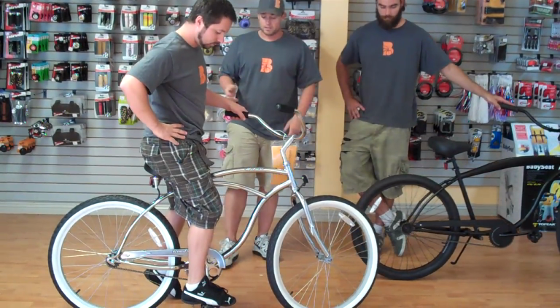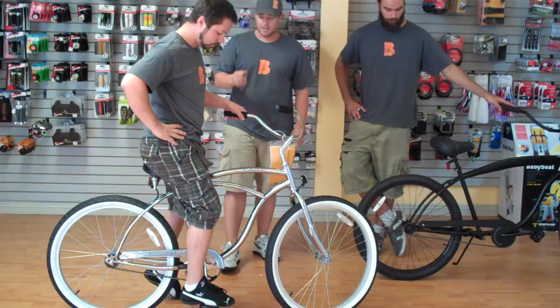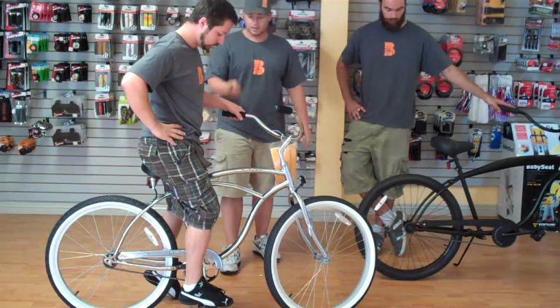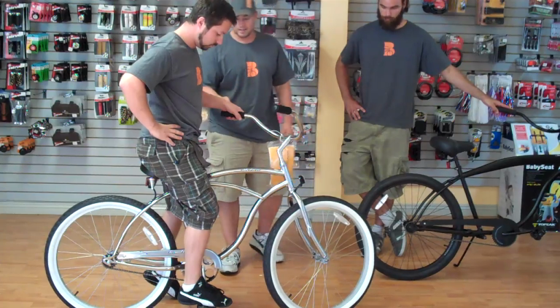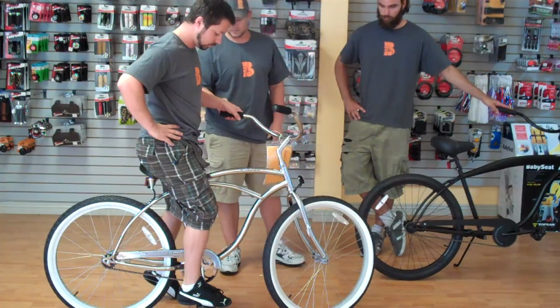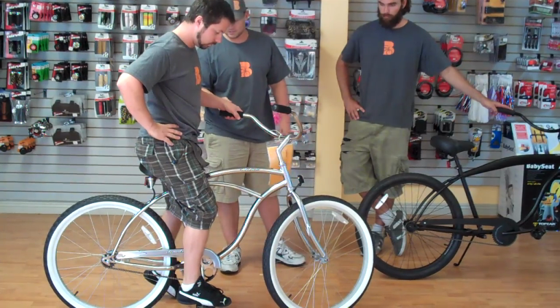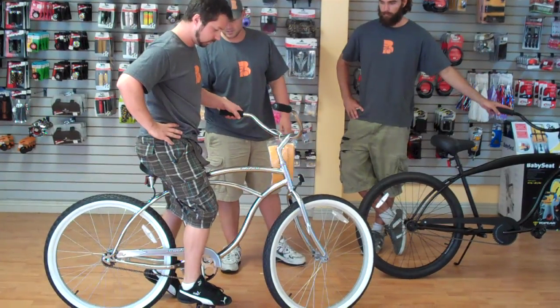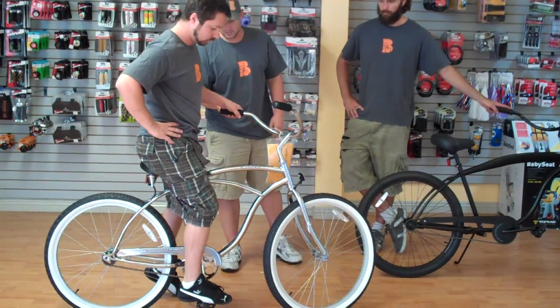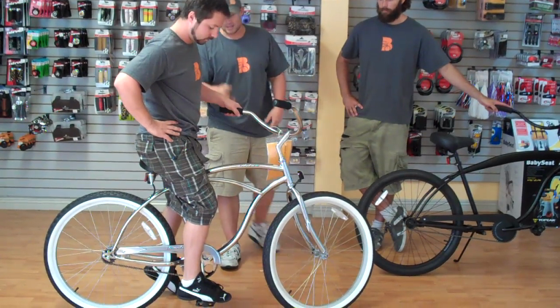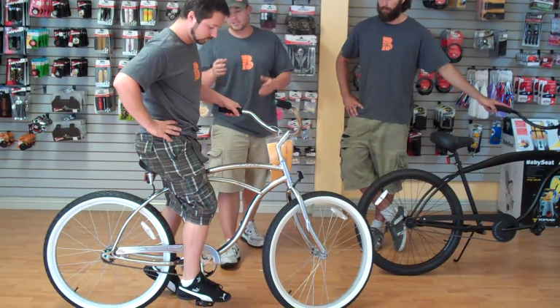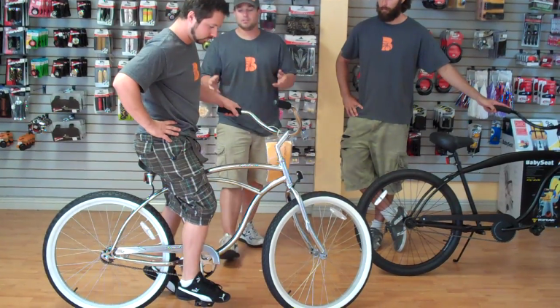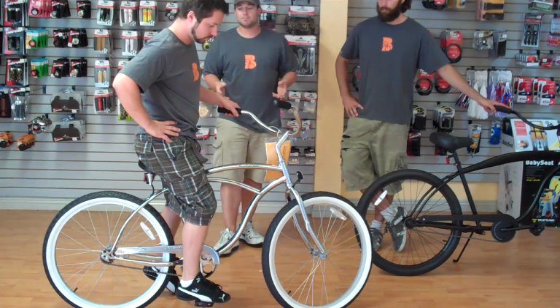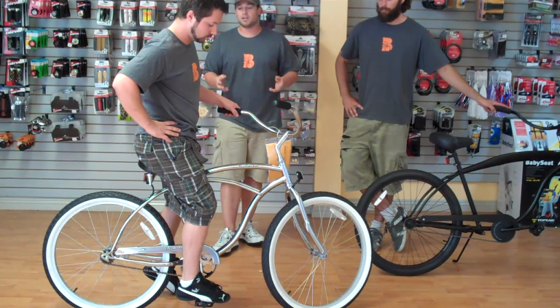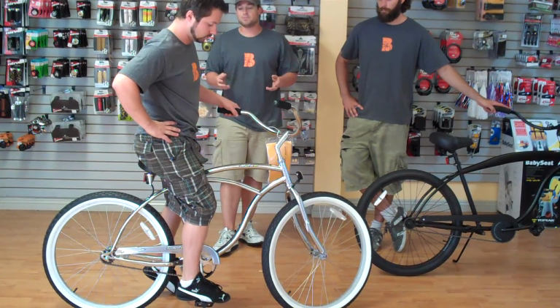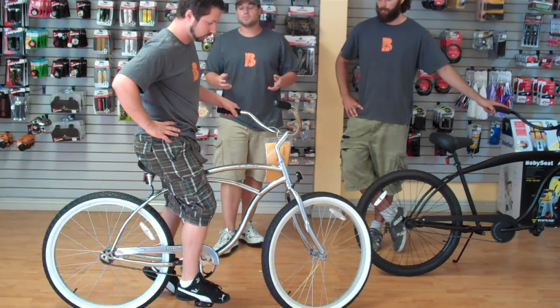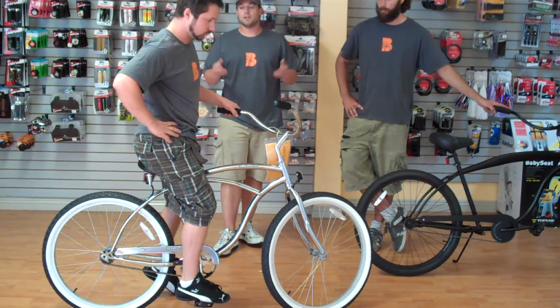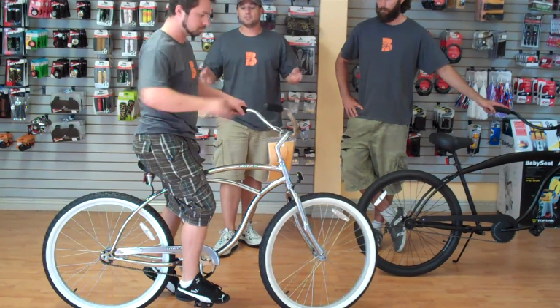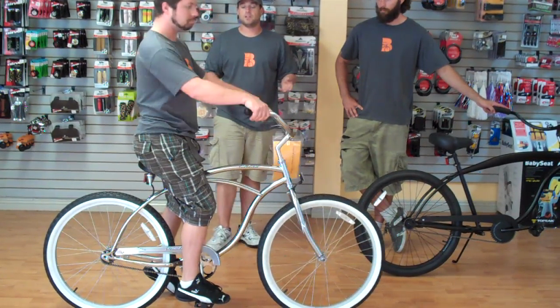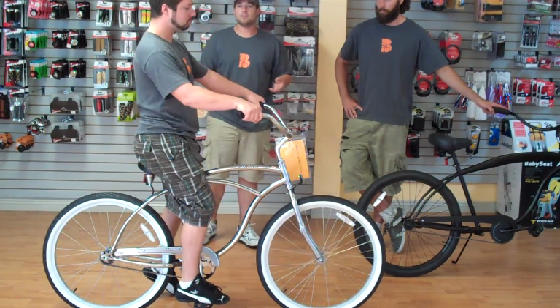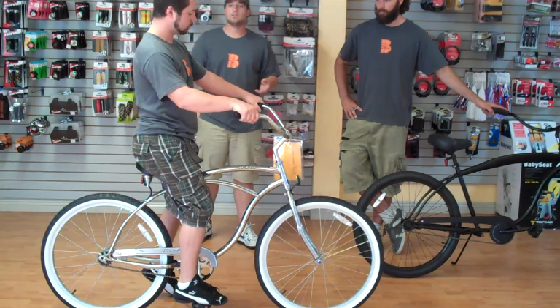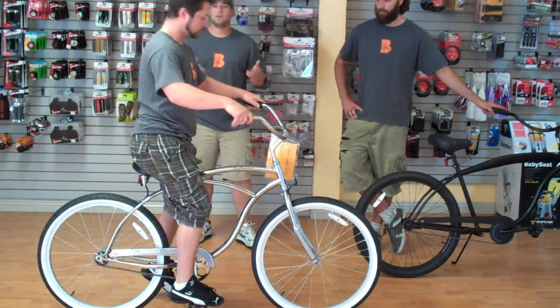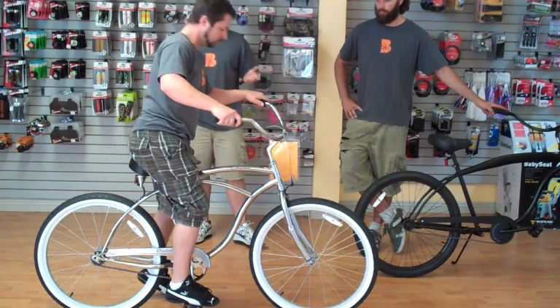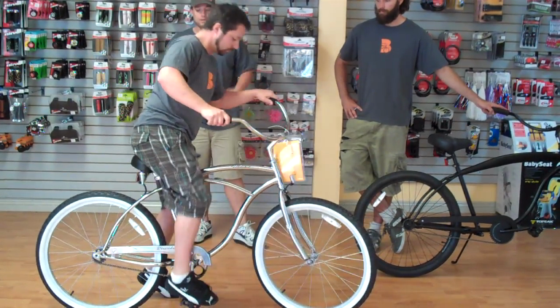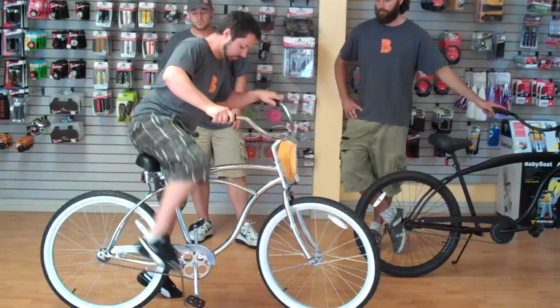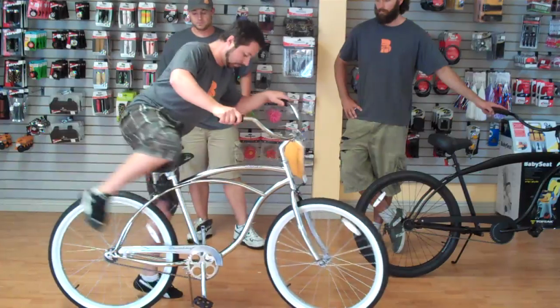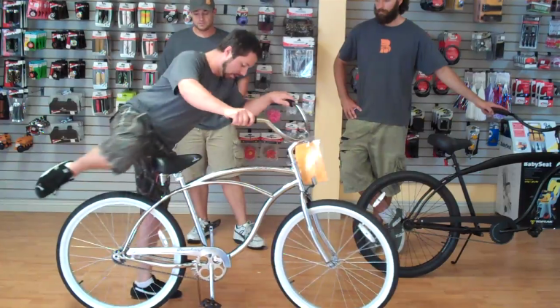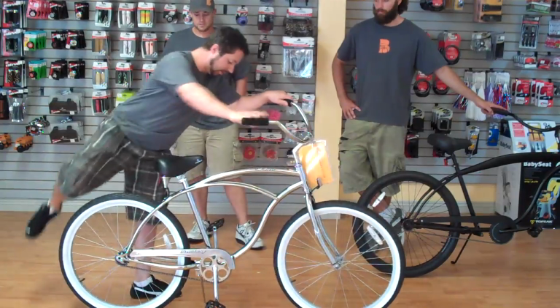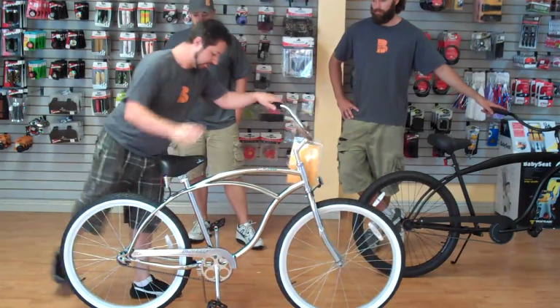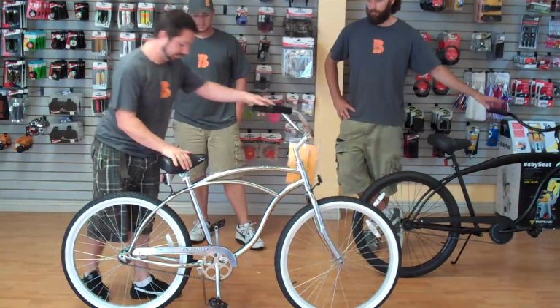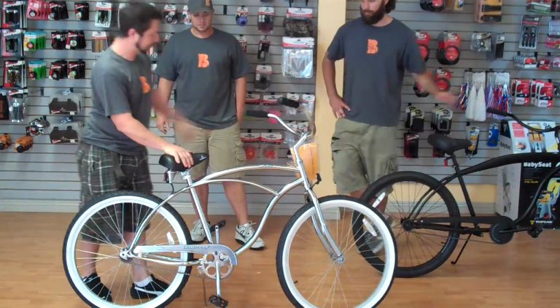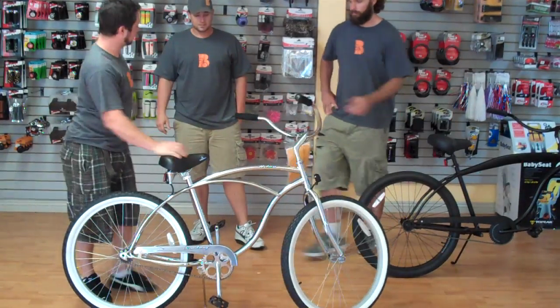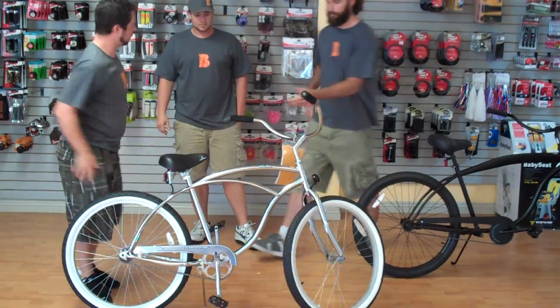He's got great leg extension, and he's able to keep his arms nice and extended. How does that bike feel for you? It feels good, perfect size.